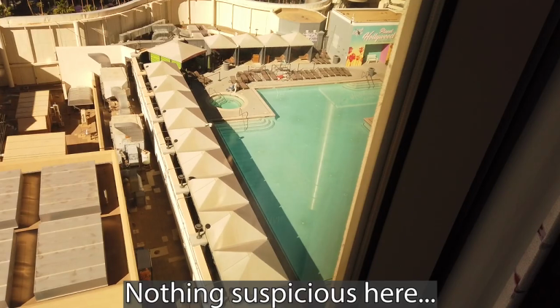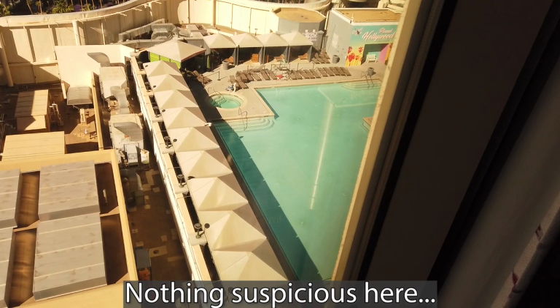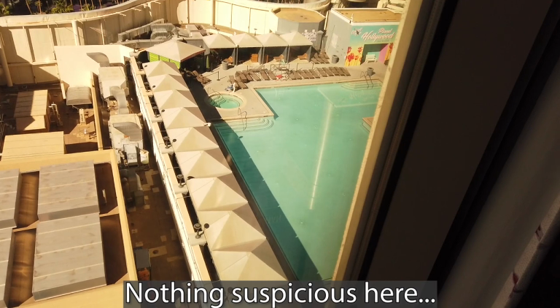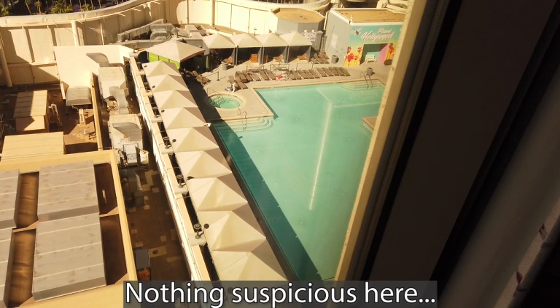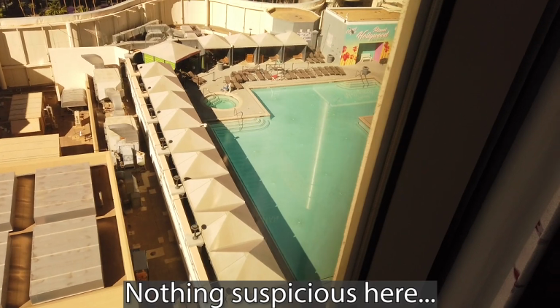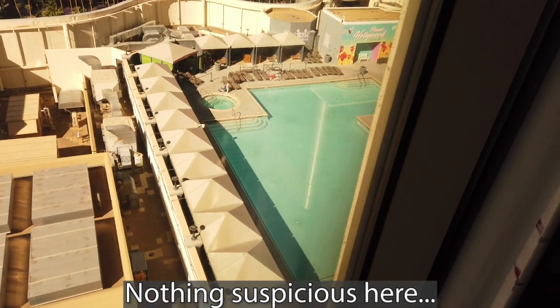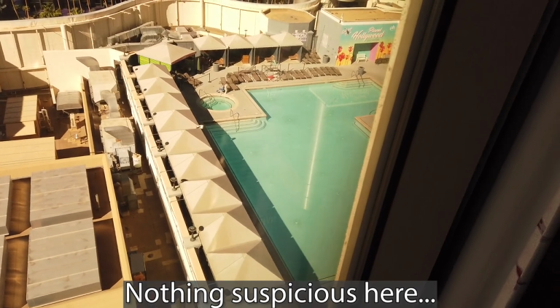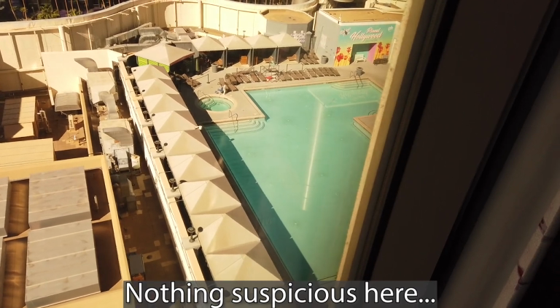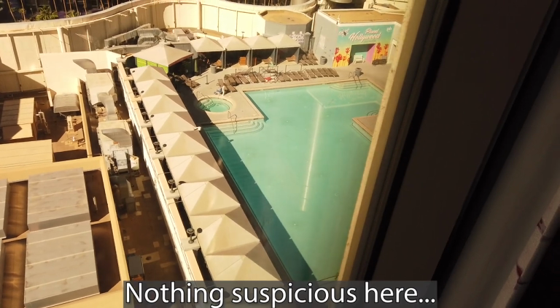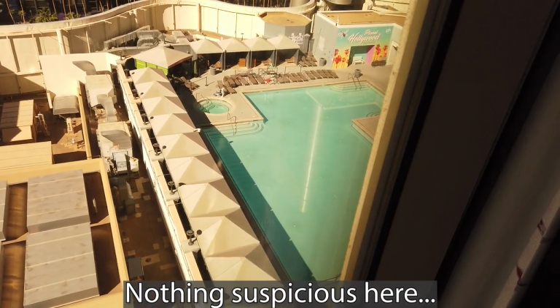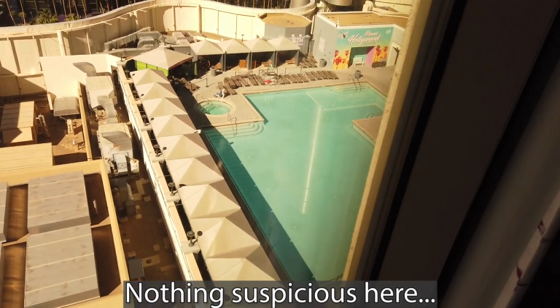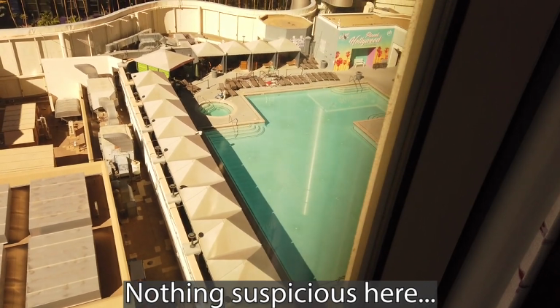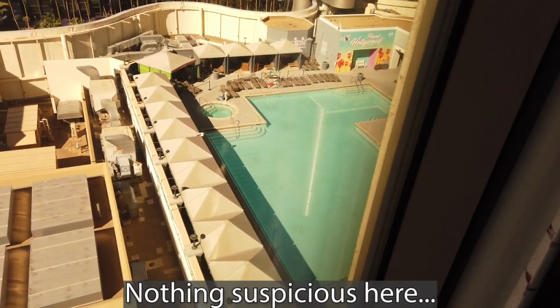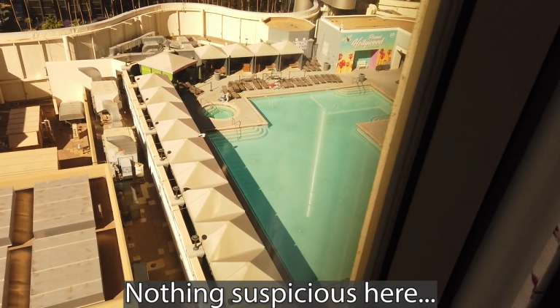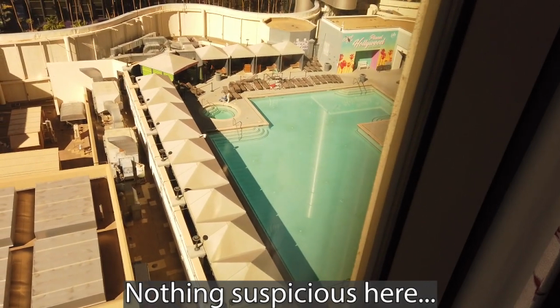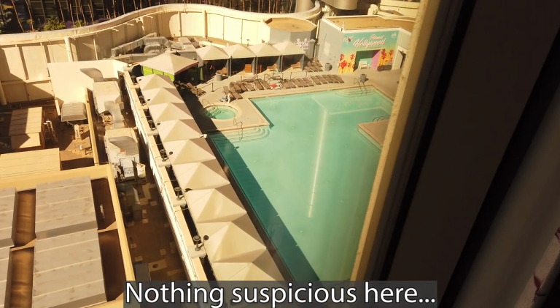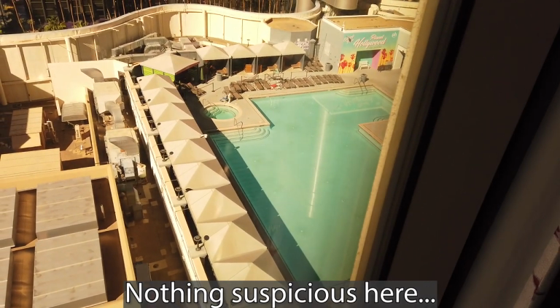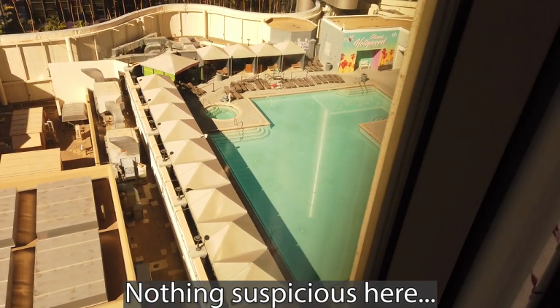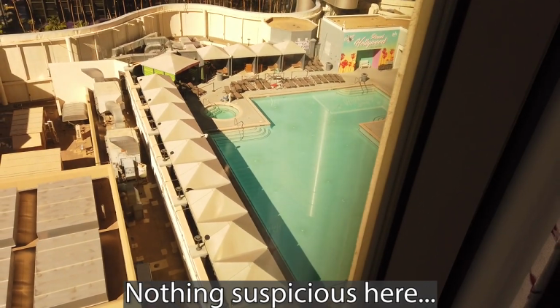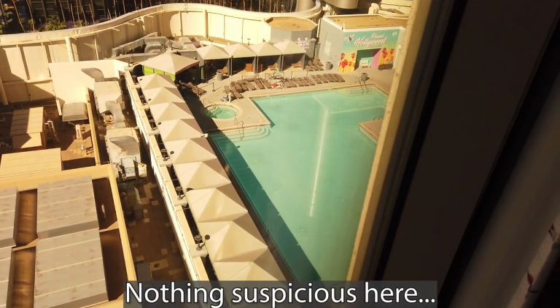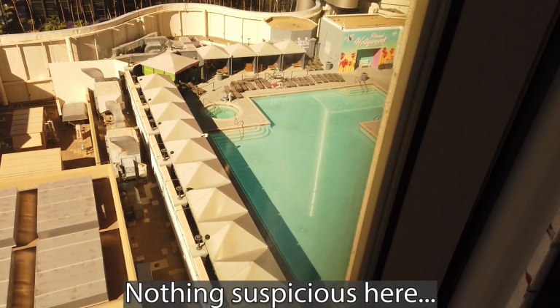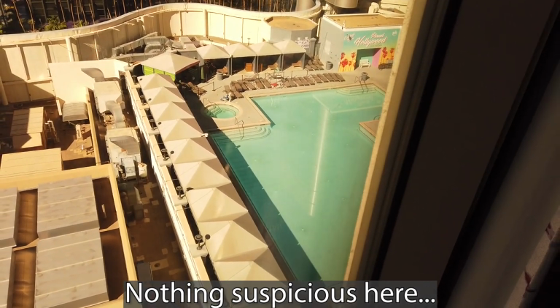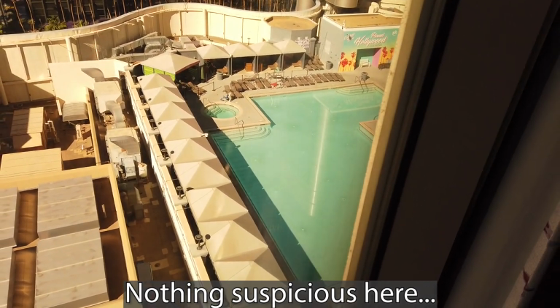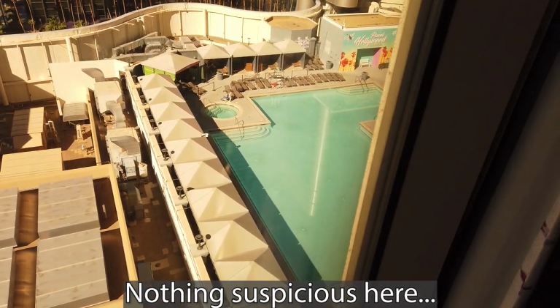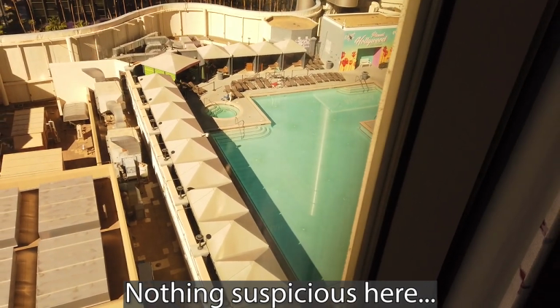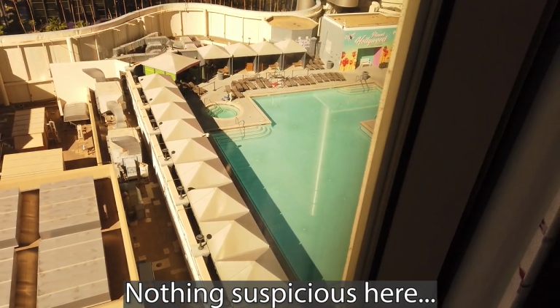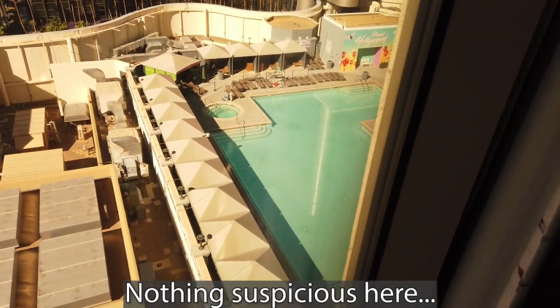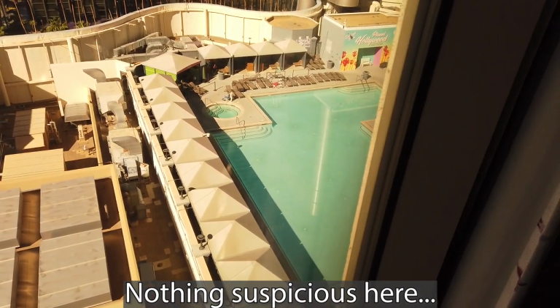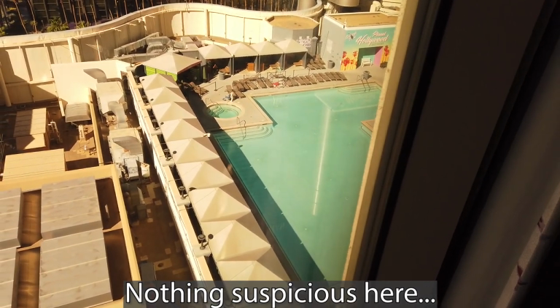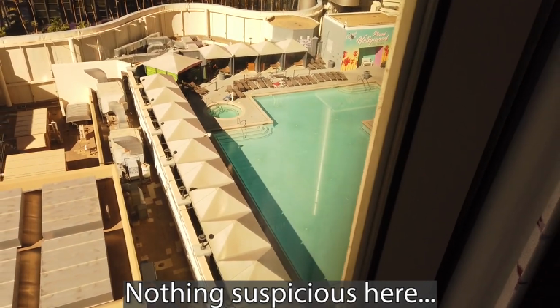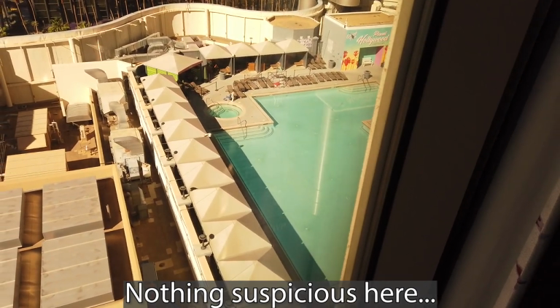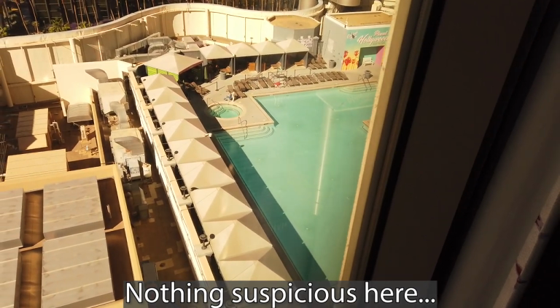An empty Vegas pool — now that's a rare sight right now. Let's go investigate why.